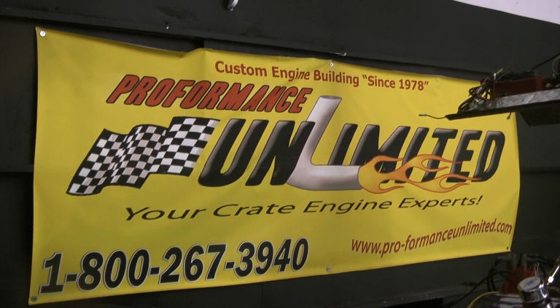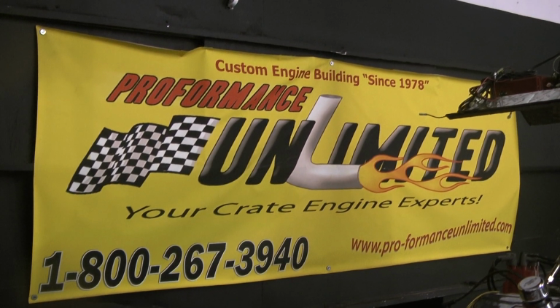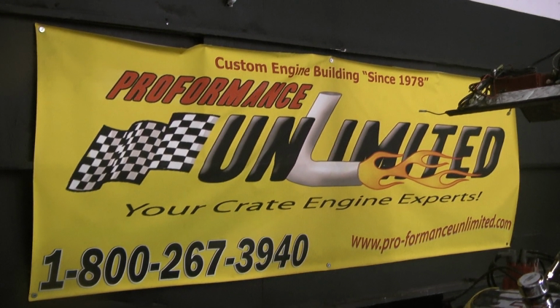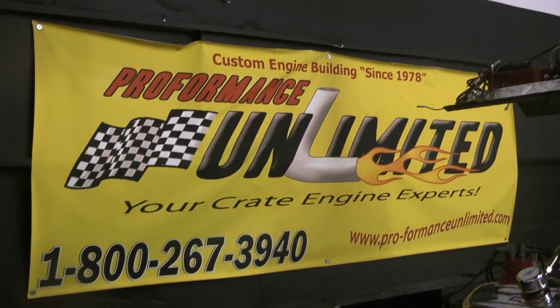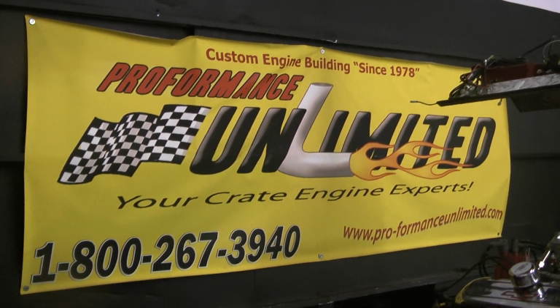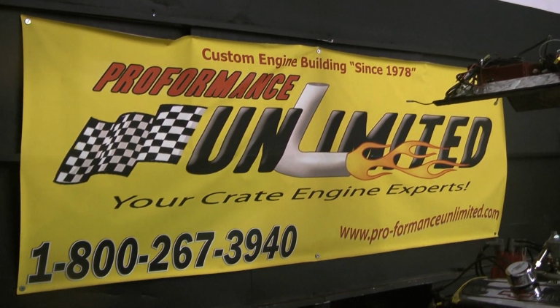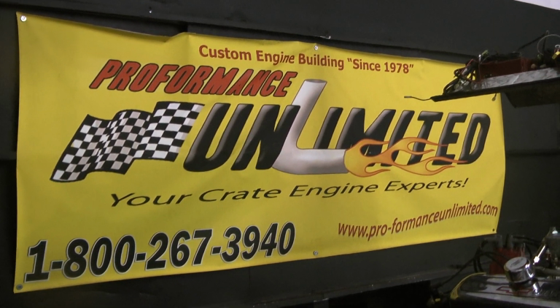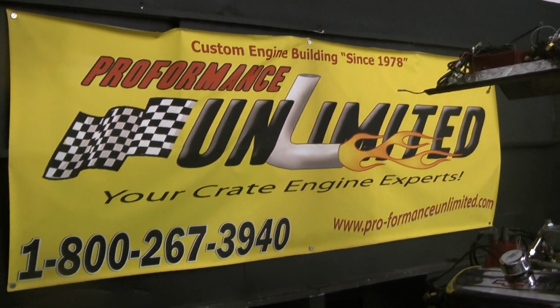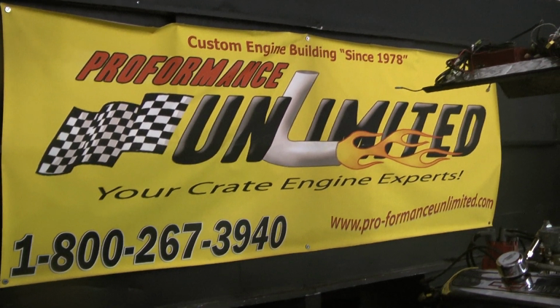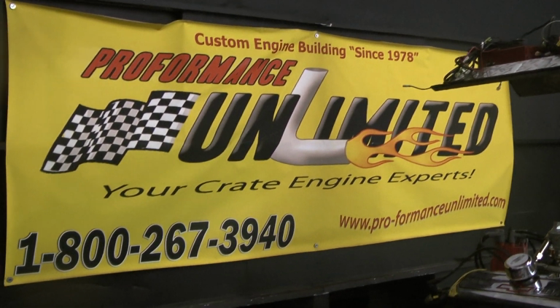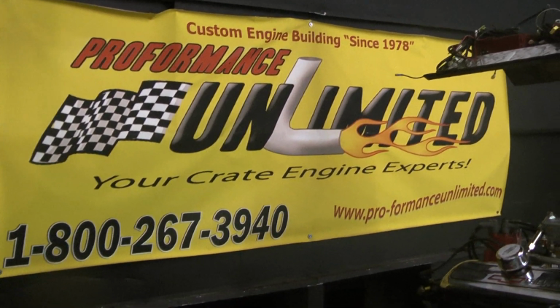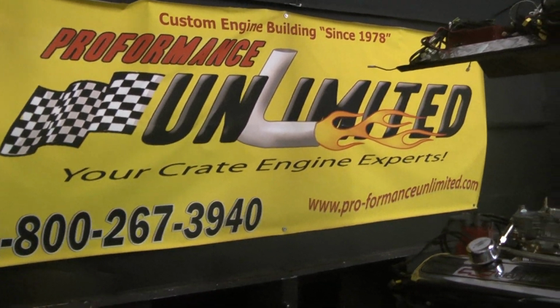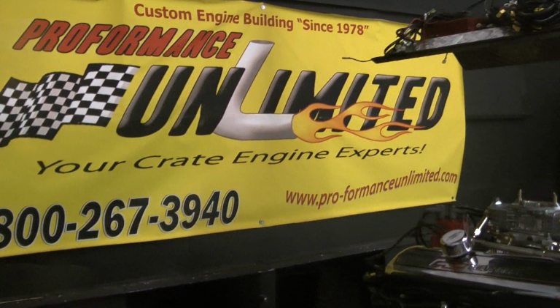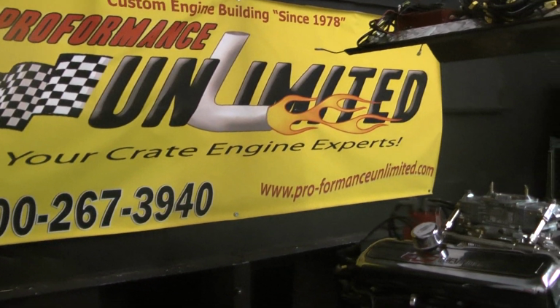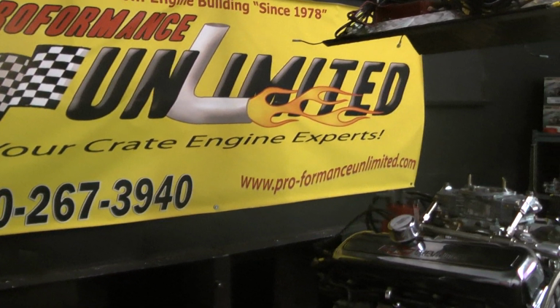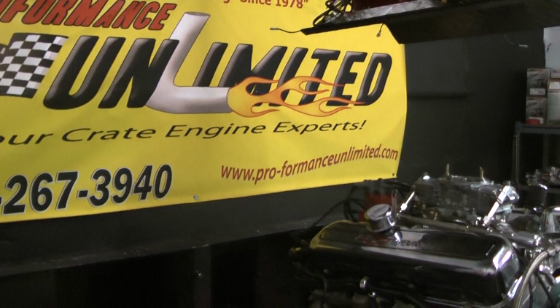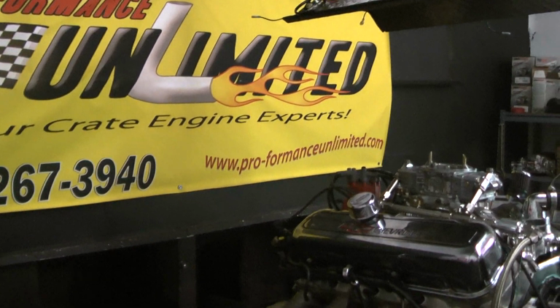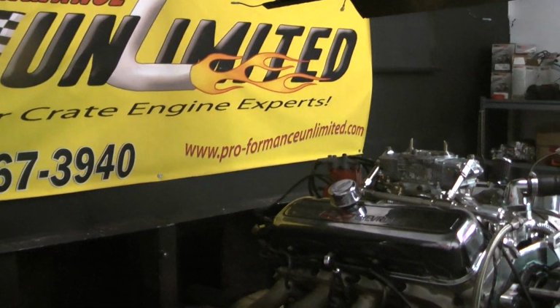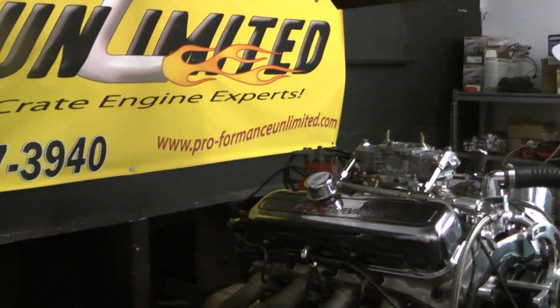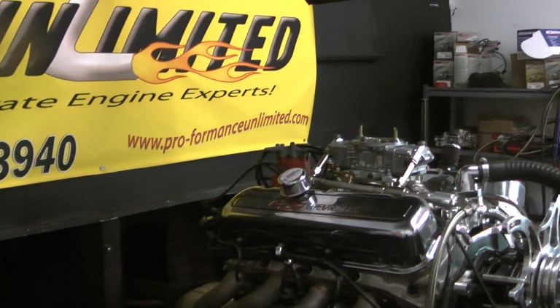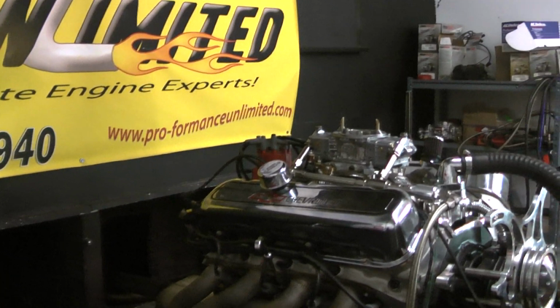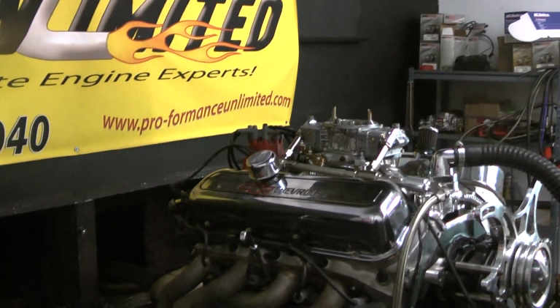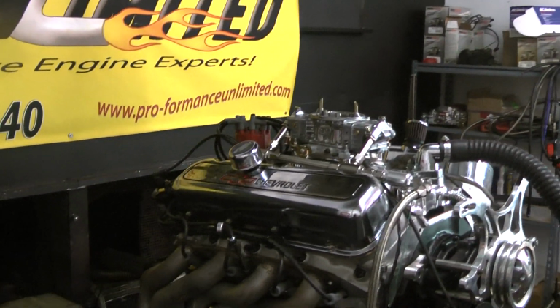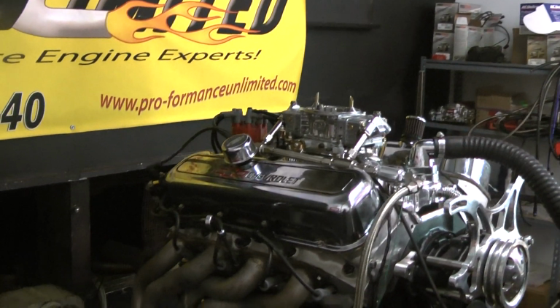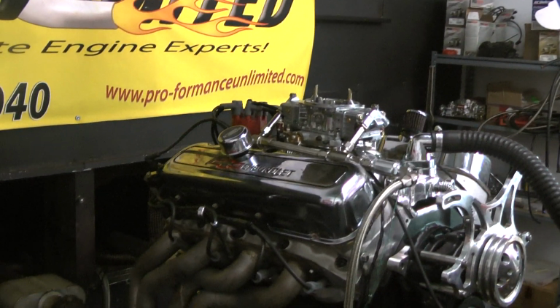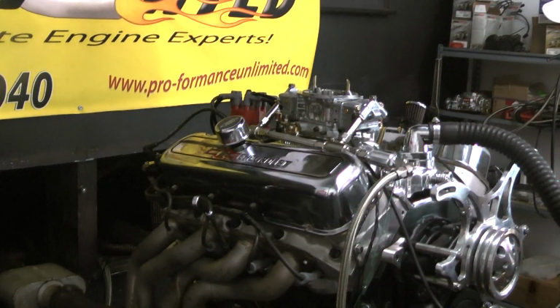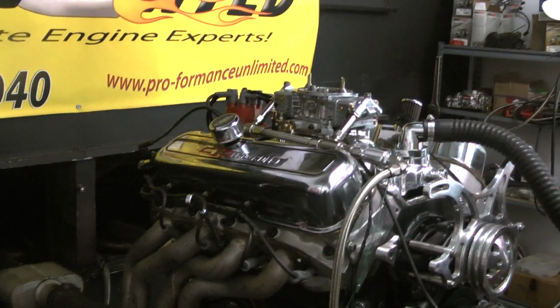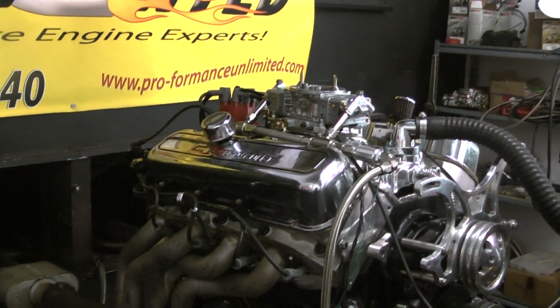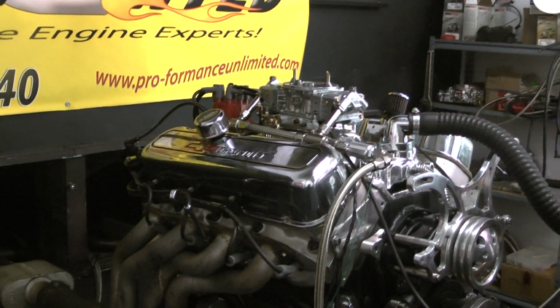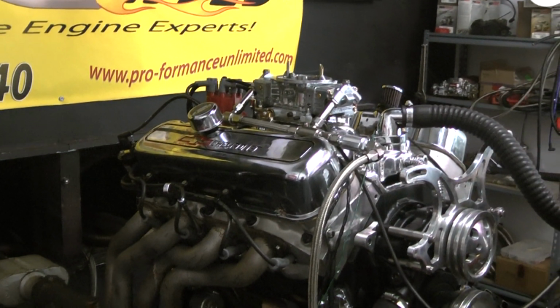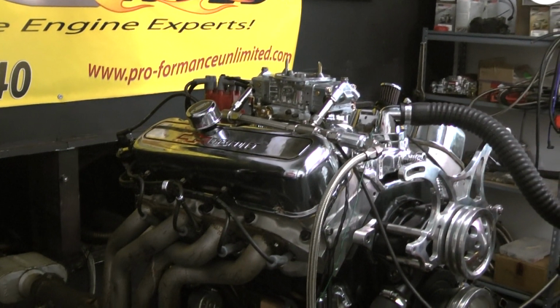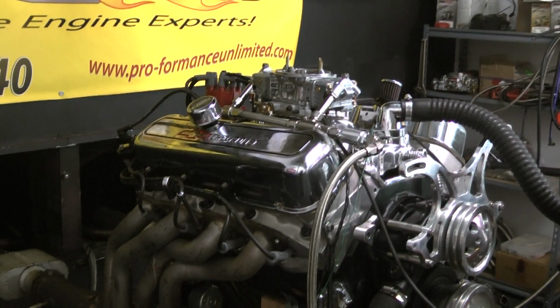Good morning, everybody. Welcome to Performance Unlimited. Again, we don't just custom build engines for people.